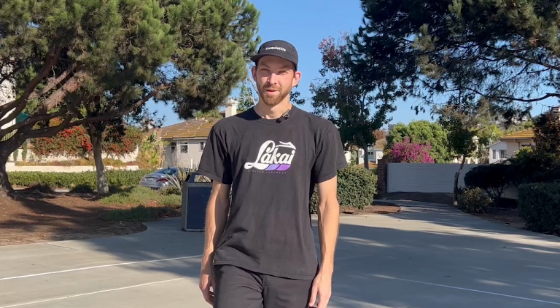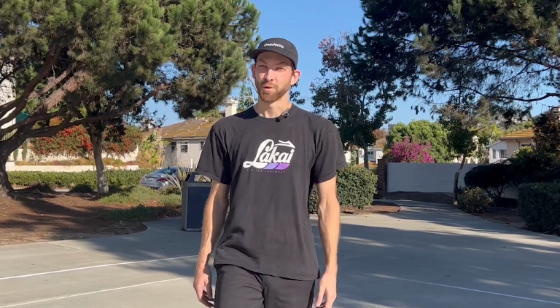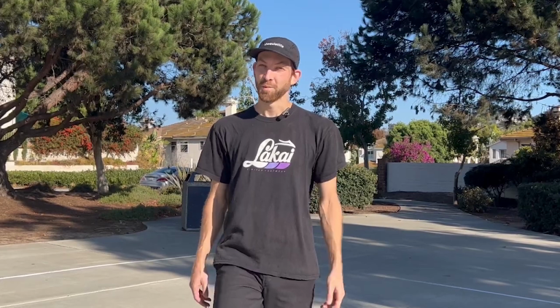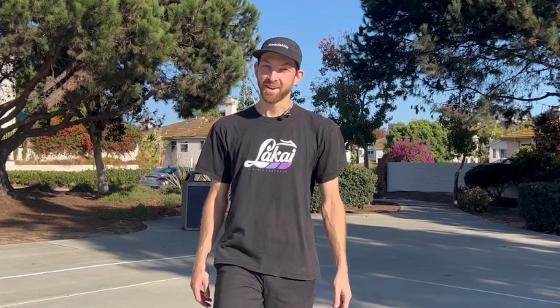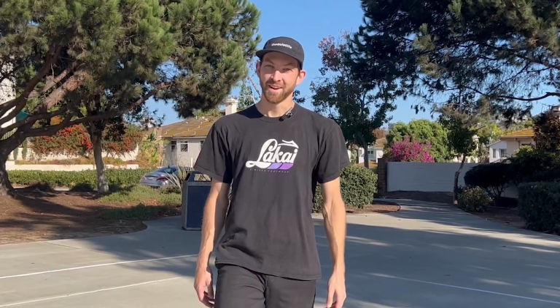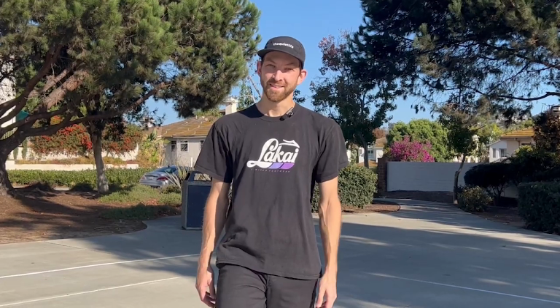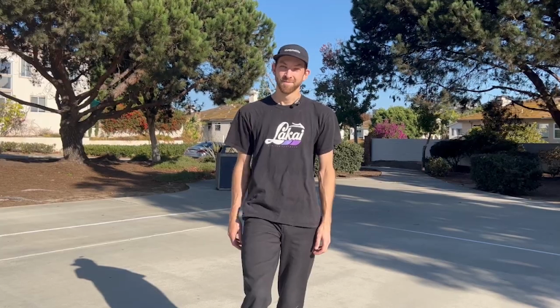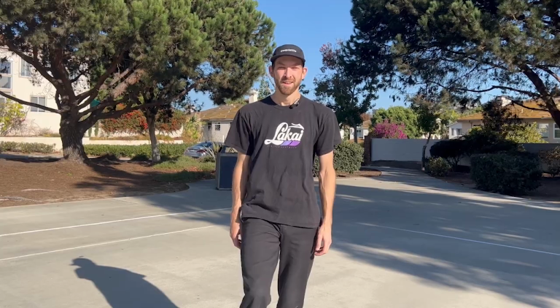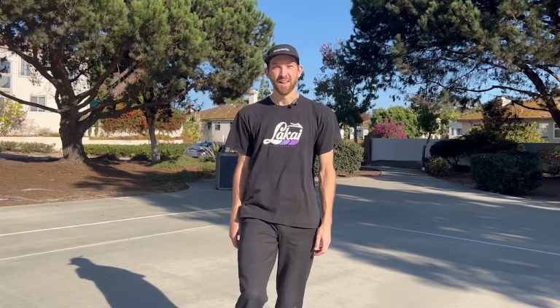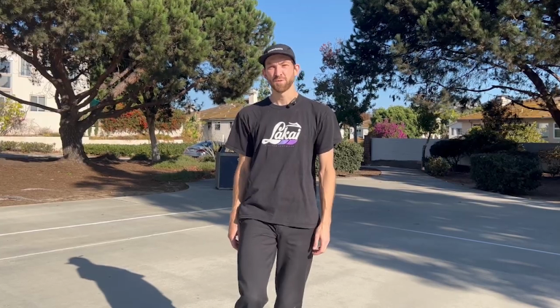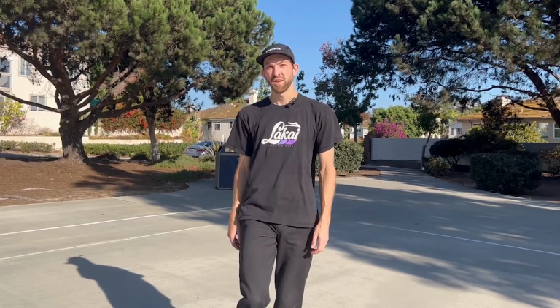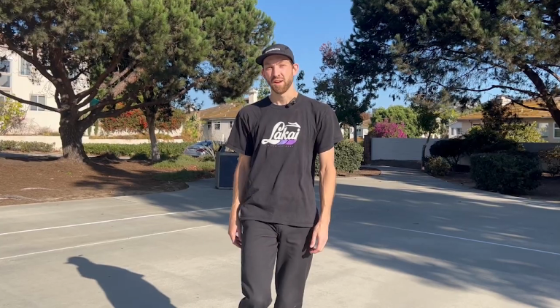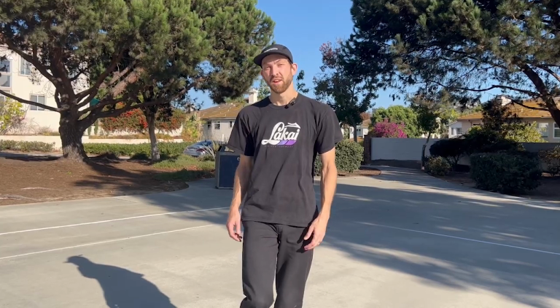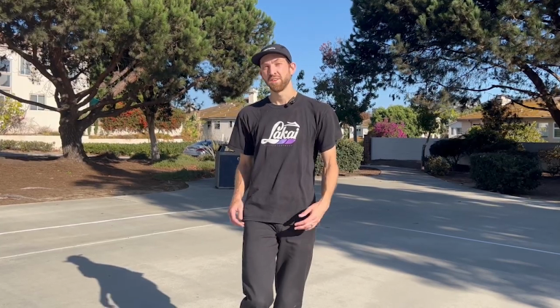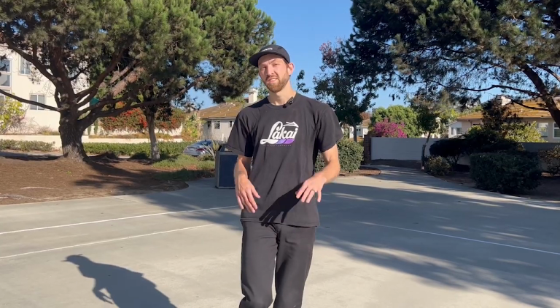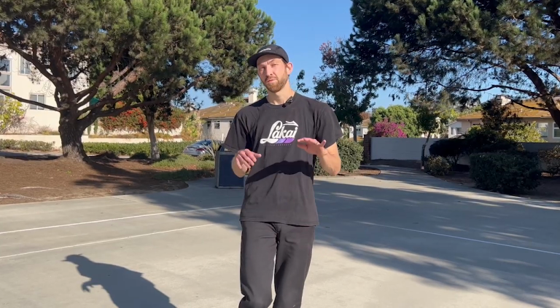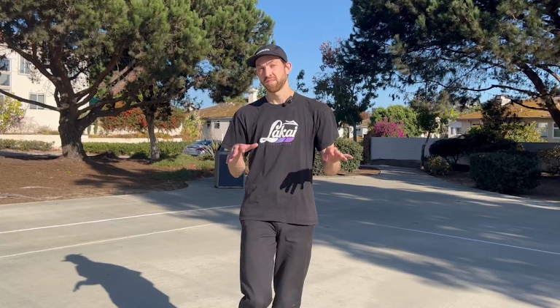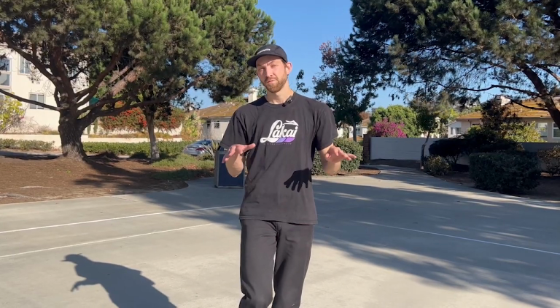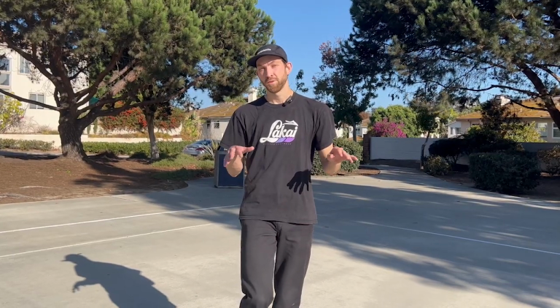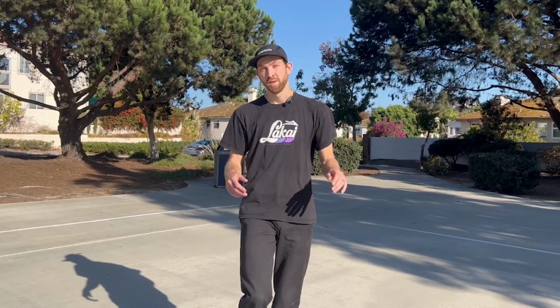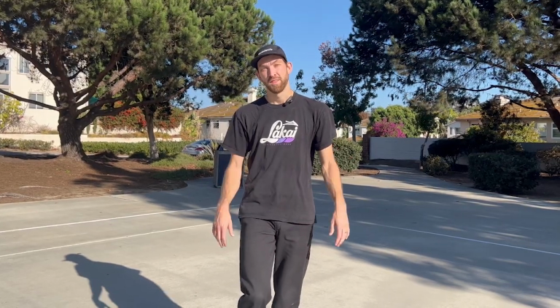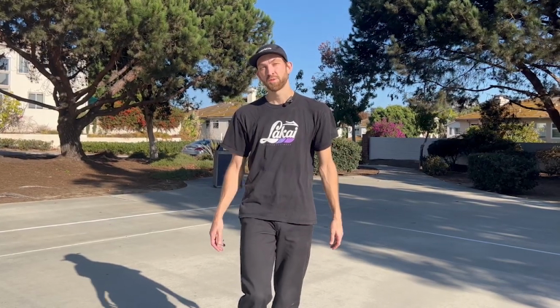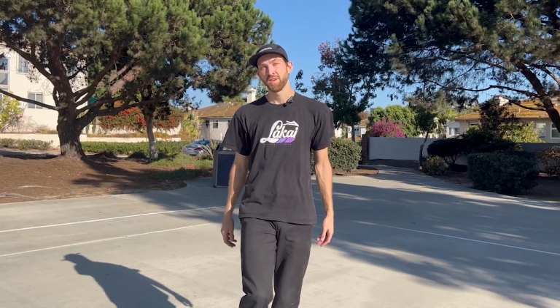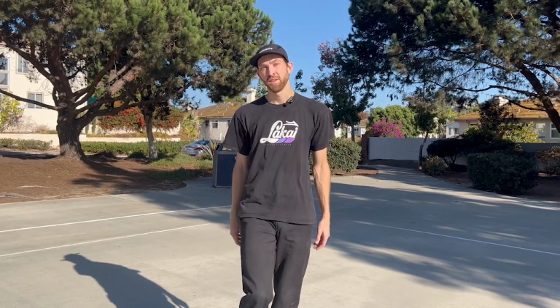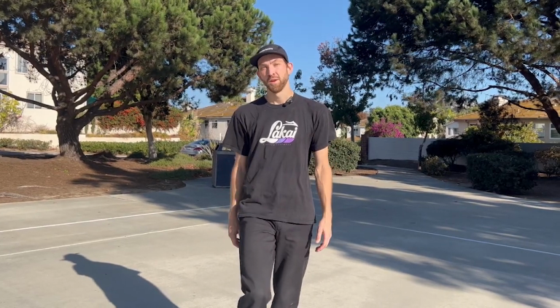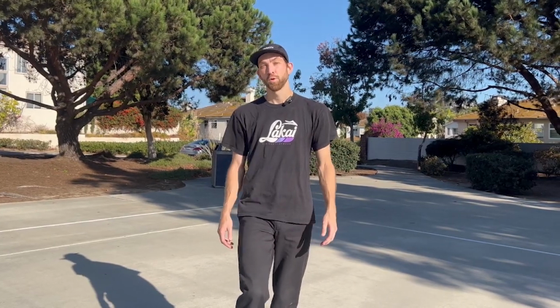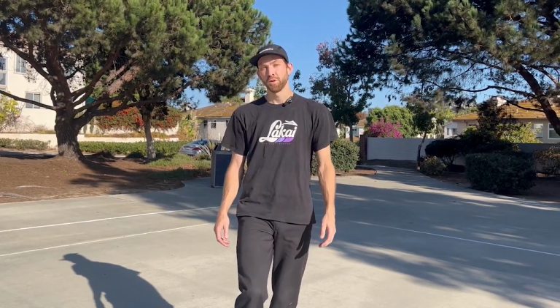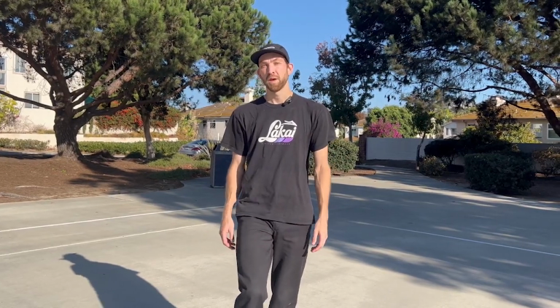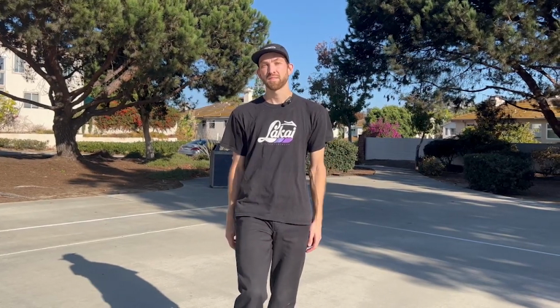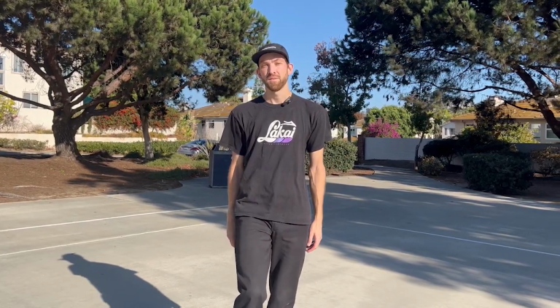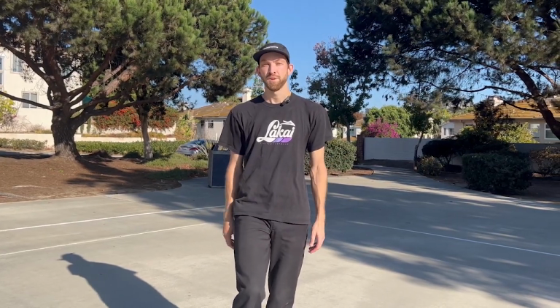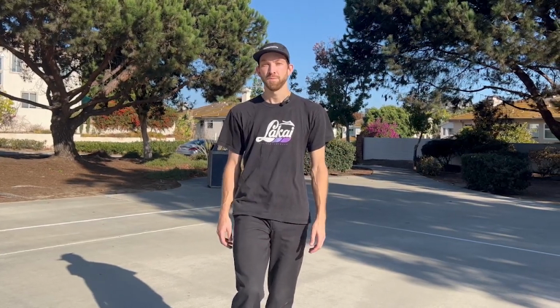Welcome back guys. Last week I taught you guys how to frontside flip. This week we're learning backside flips.